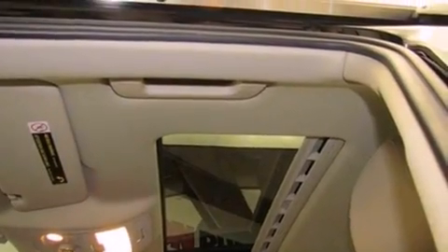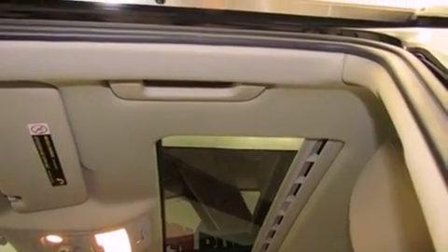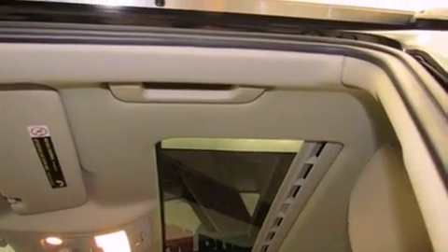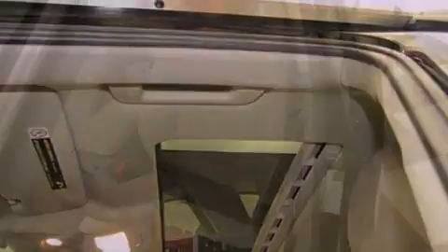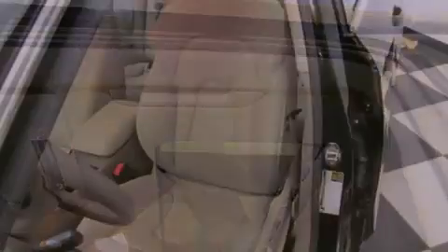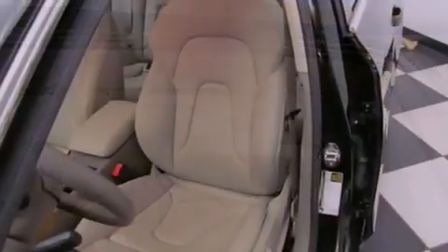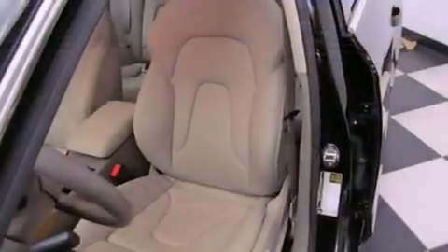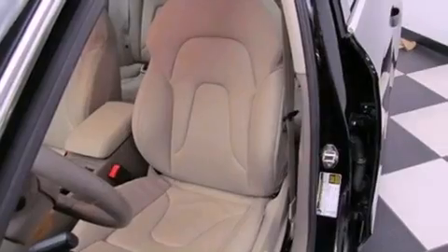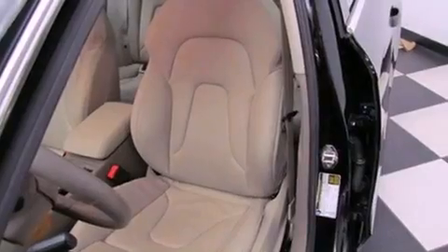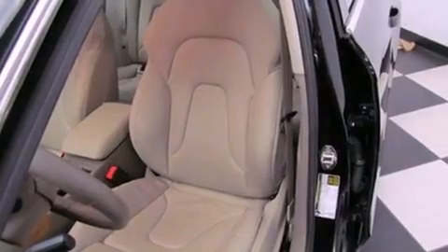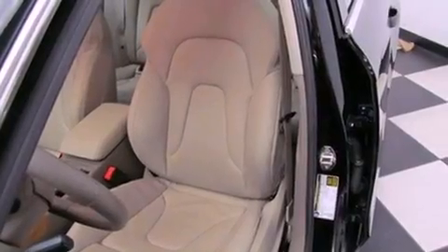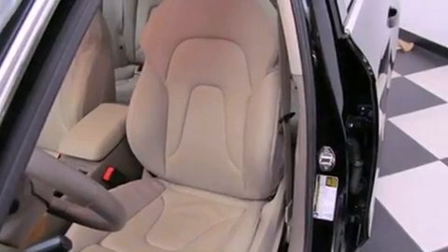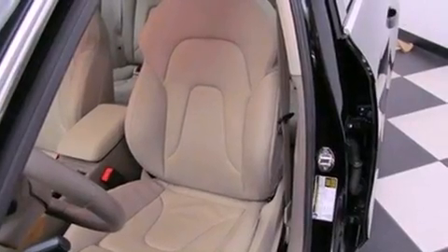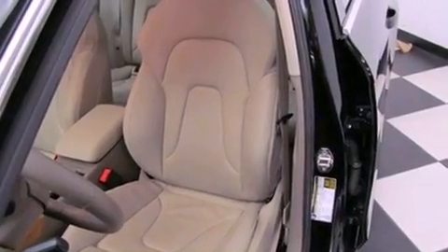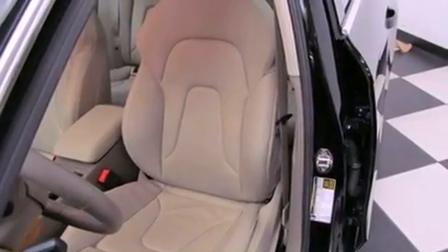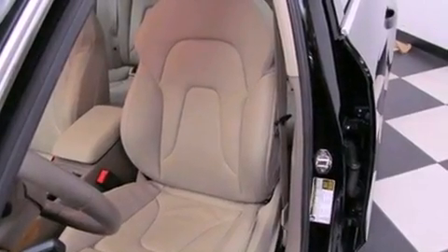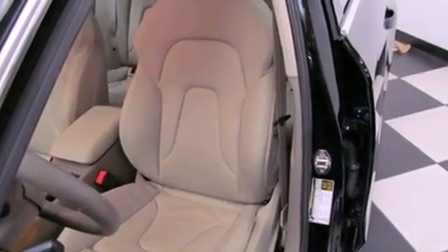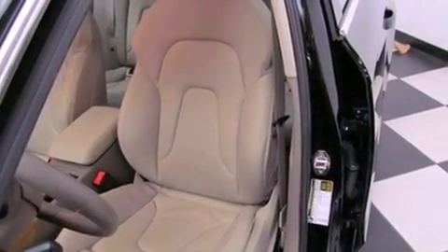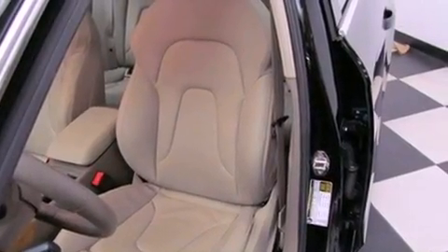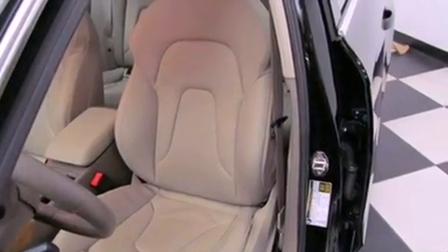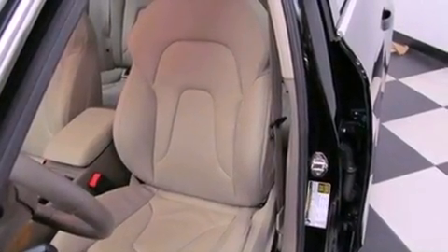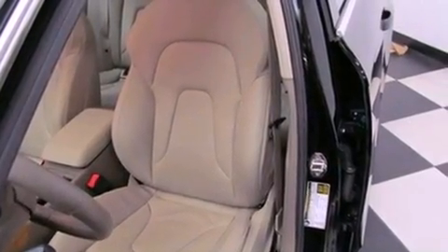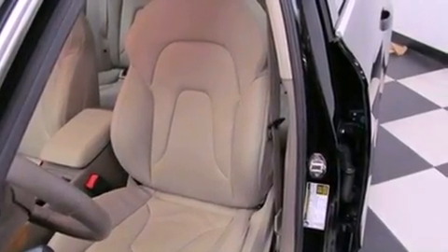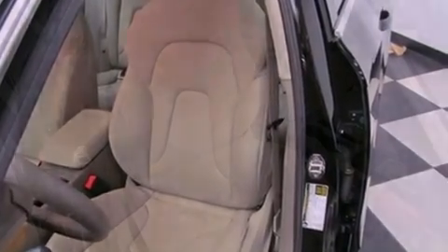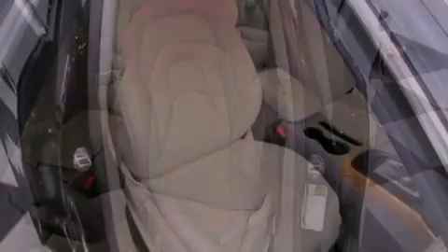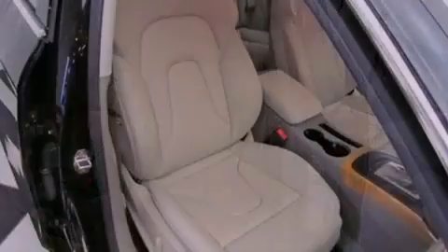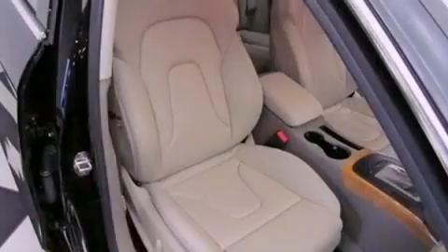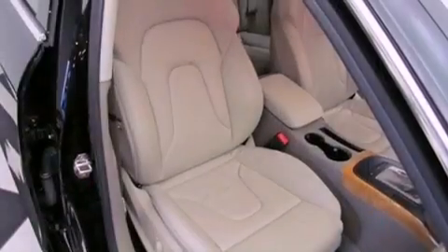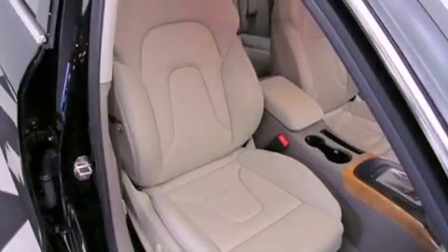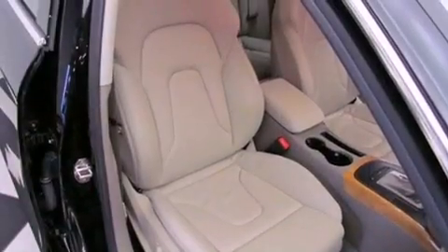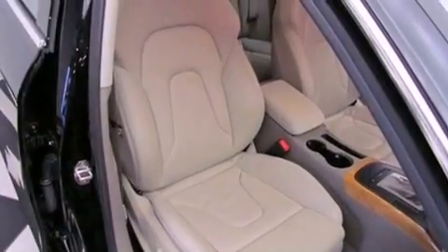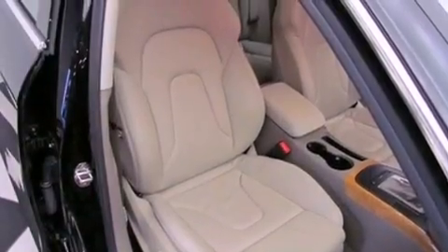Additional features include an anti-lock braking system, side impact airbags, a power passenger seat, and air conditioning with automatic climate control.